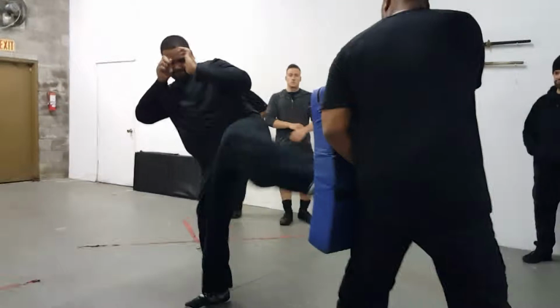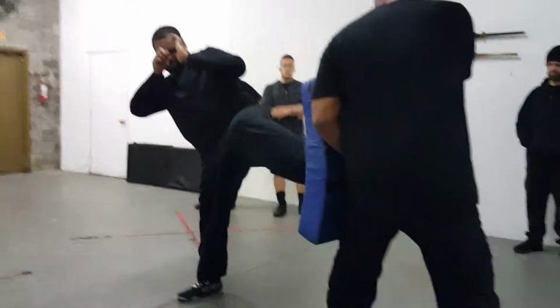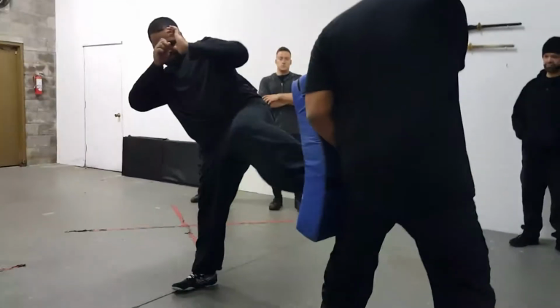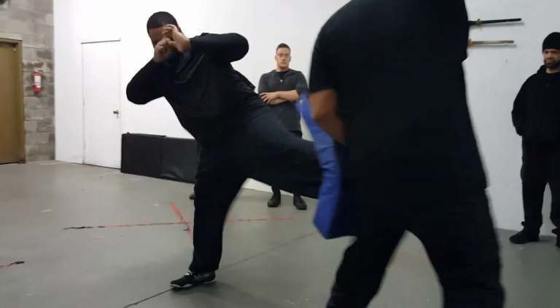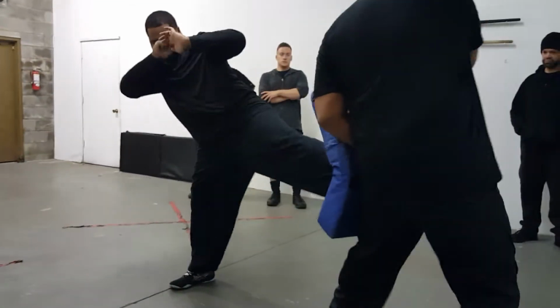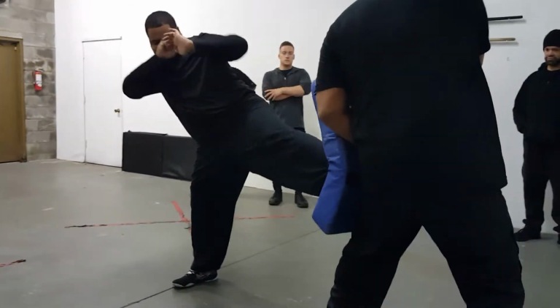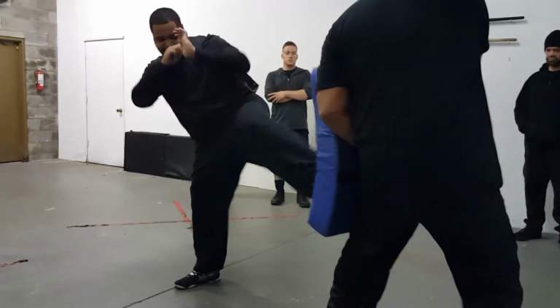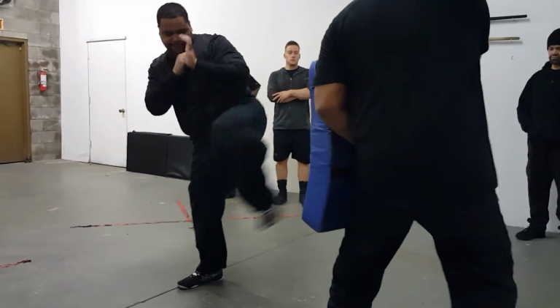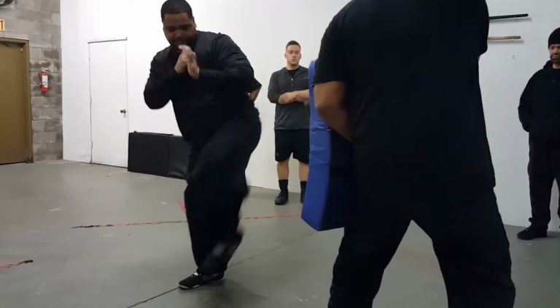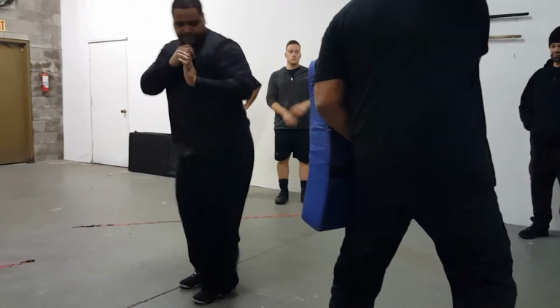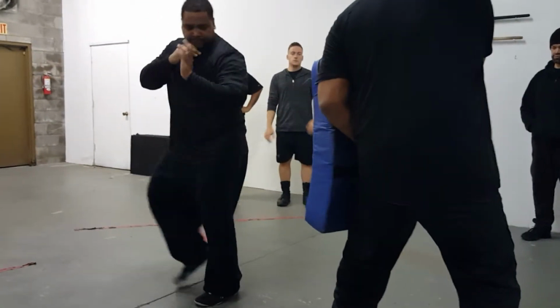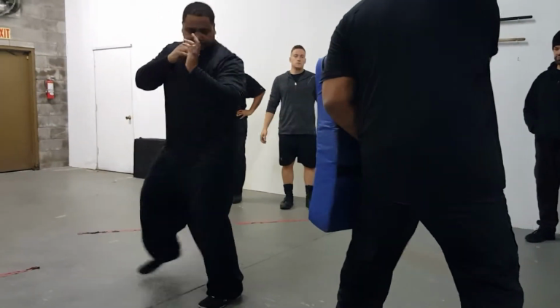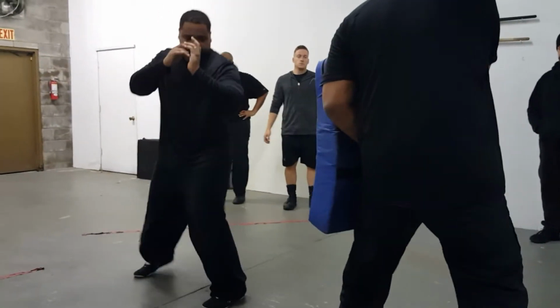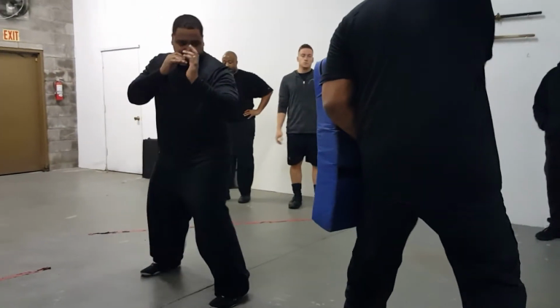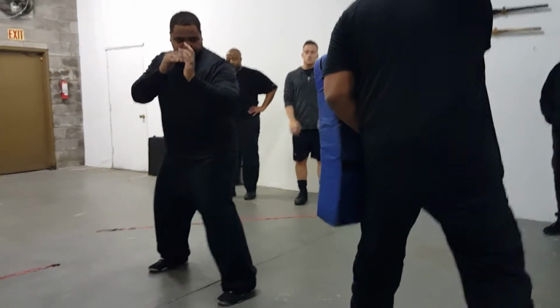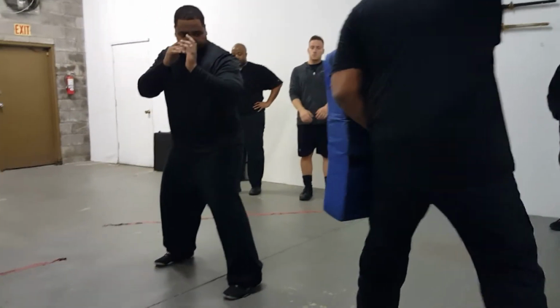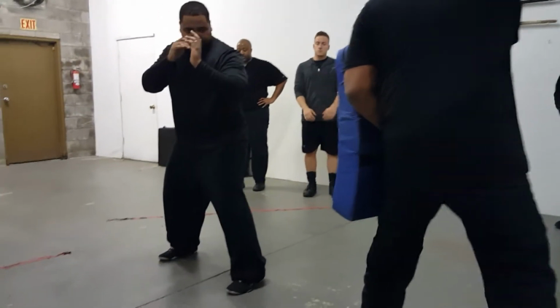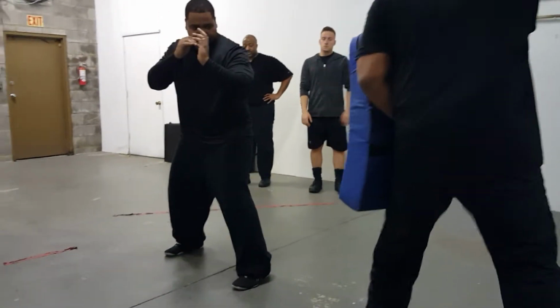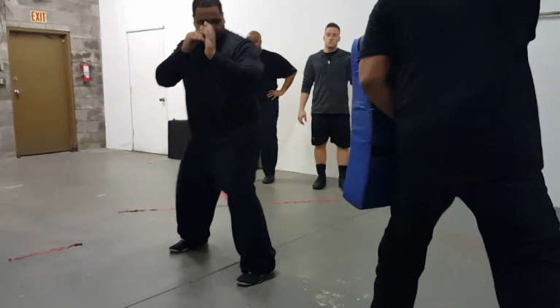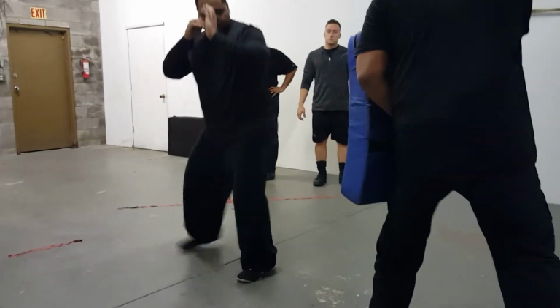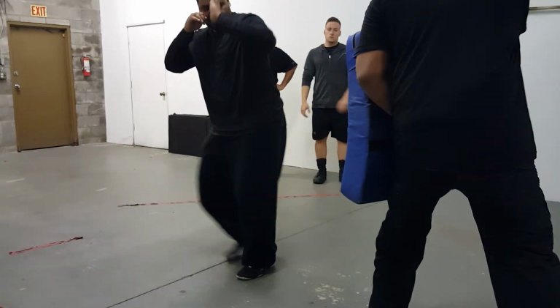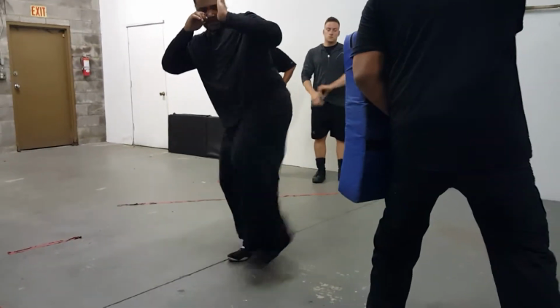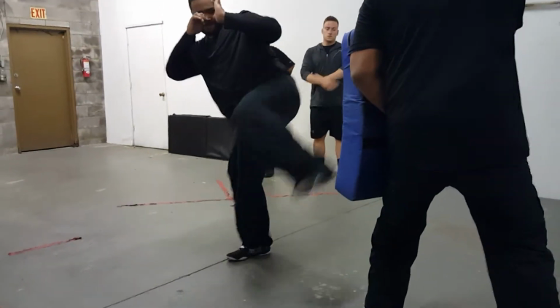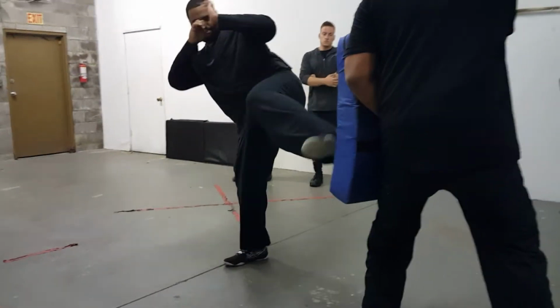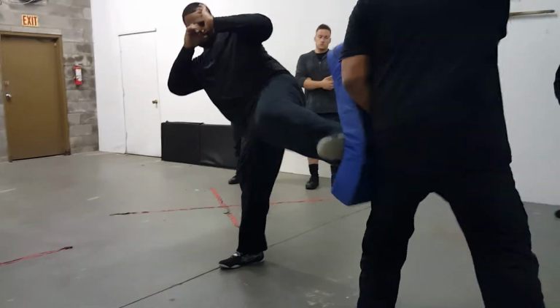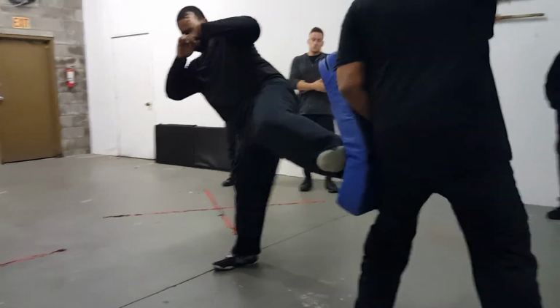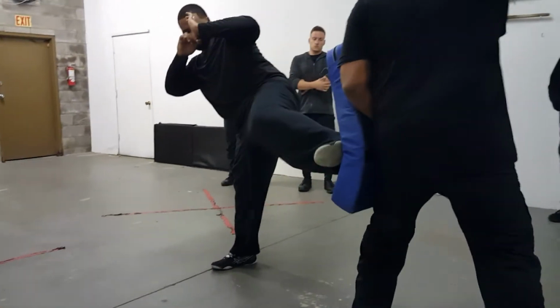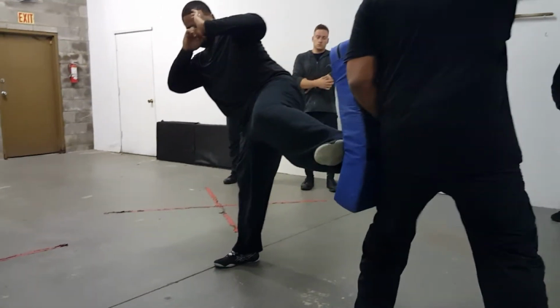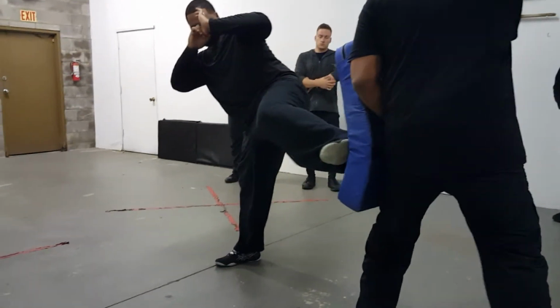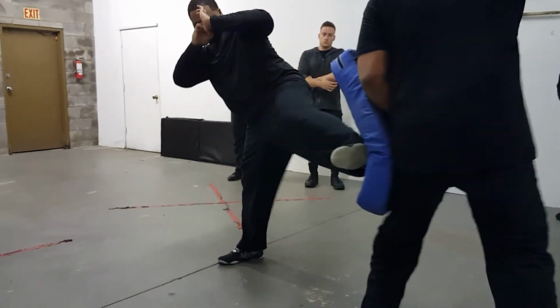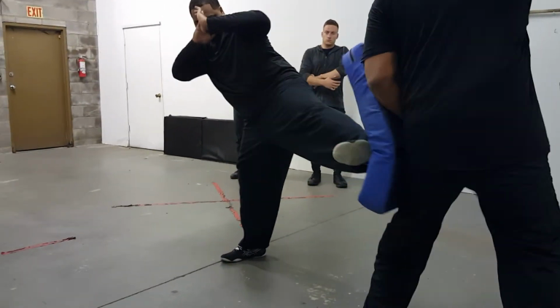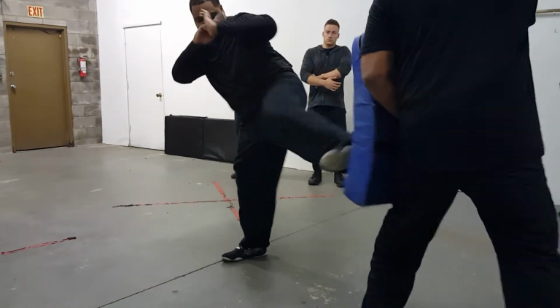Feel for the kick. Put the heel in there — not the ball of the foot, the heel. There you go.